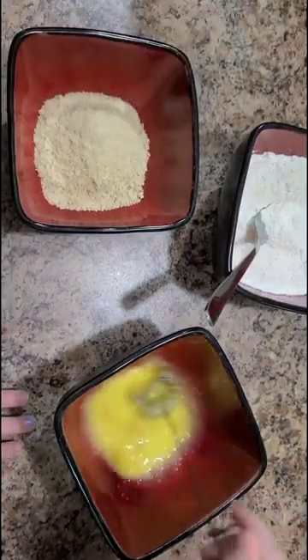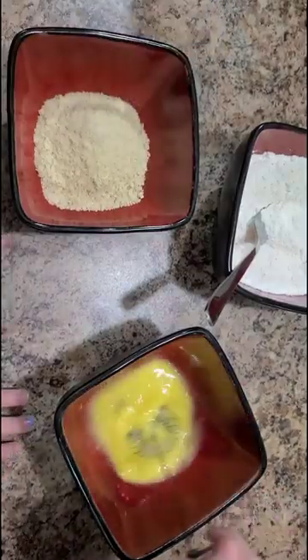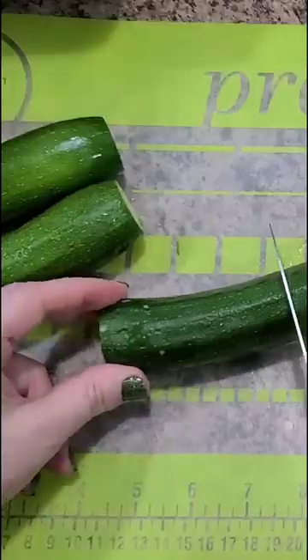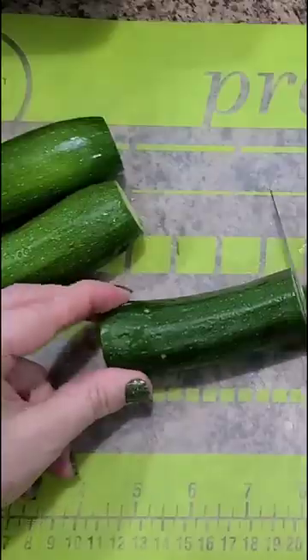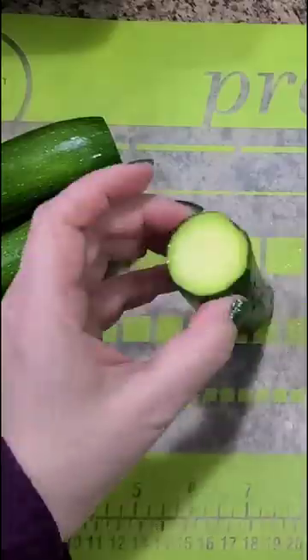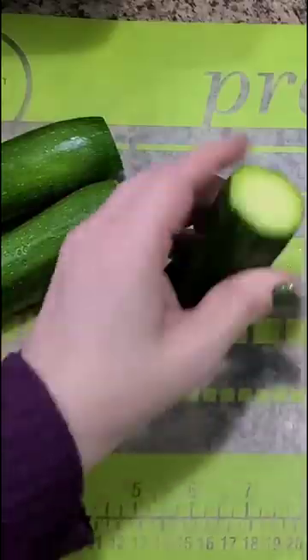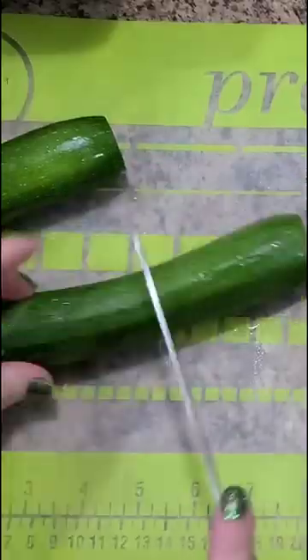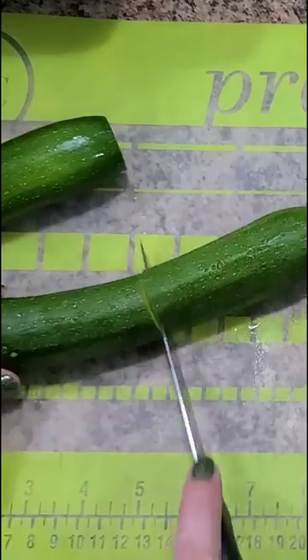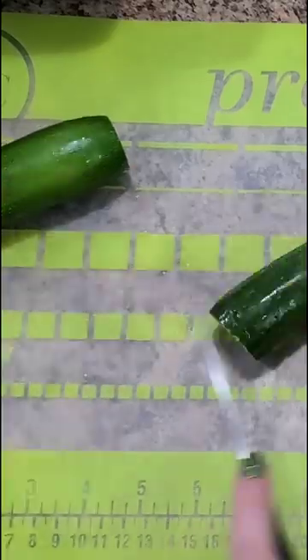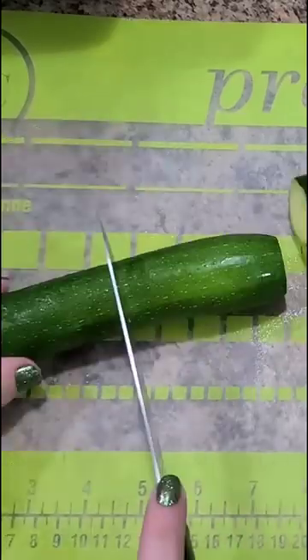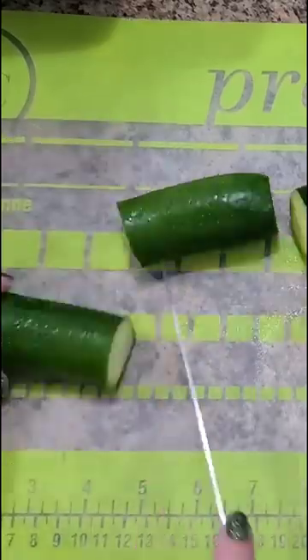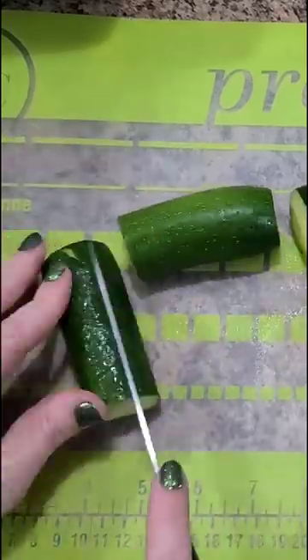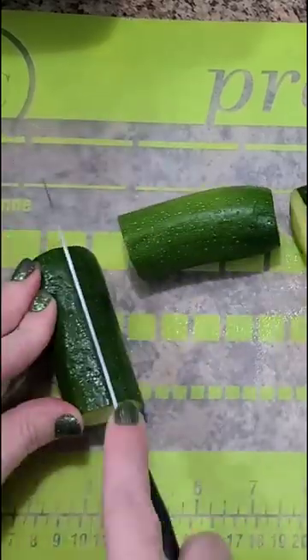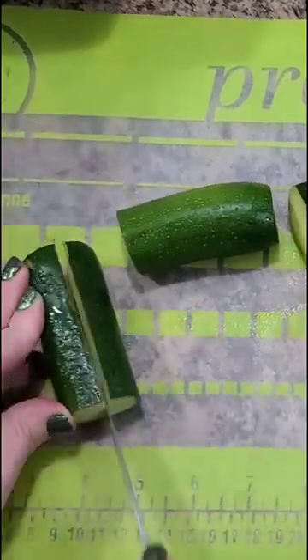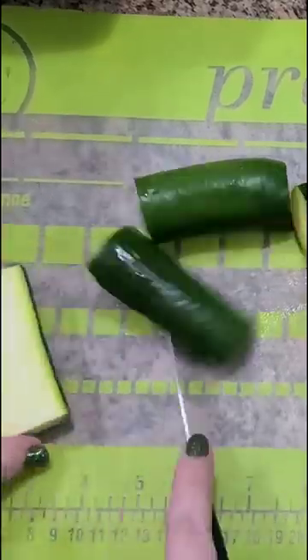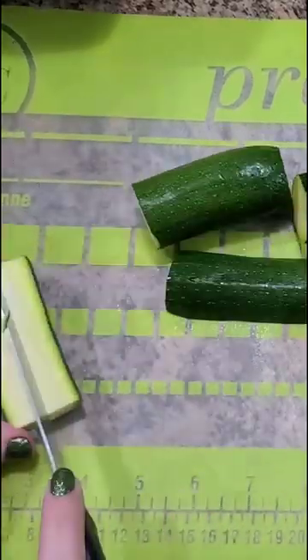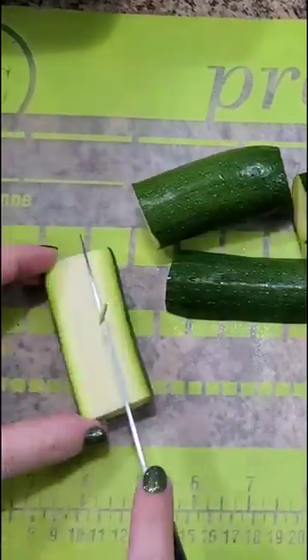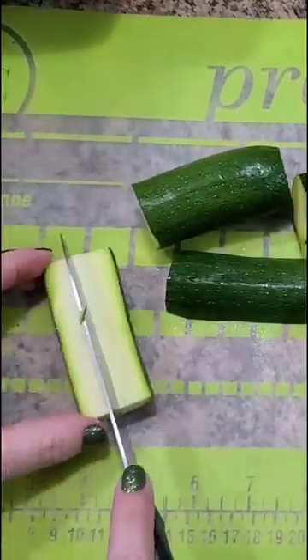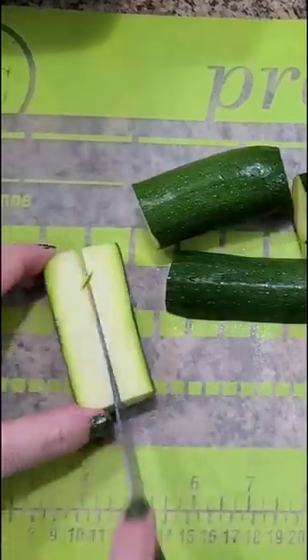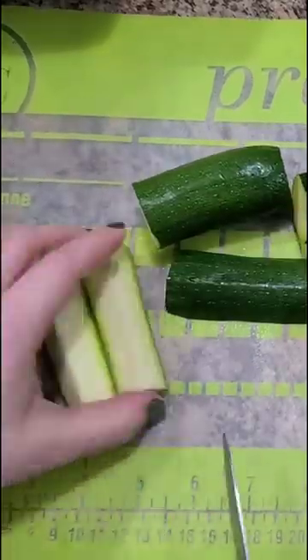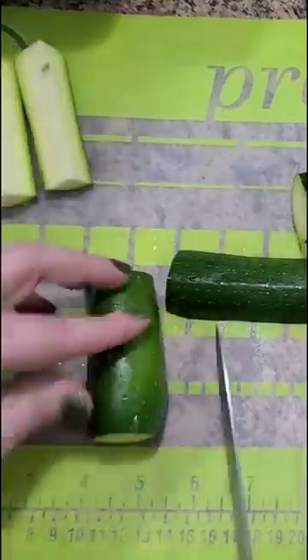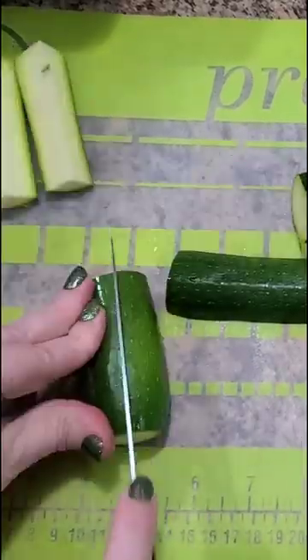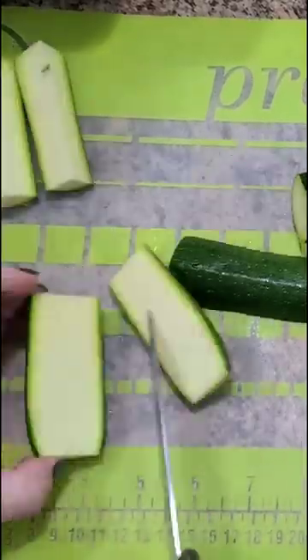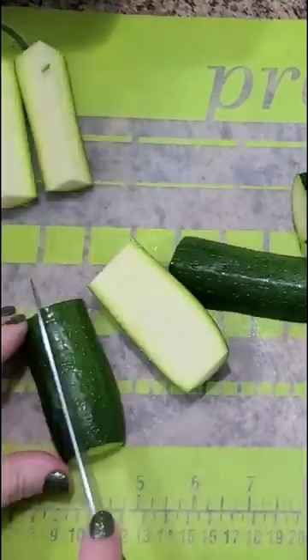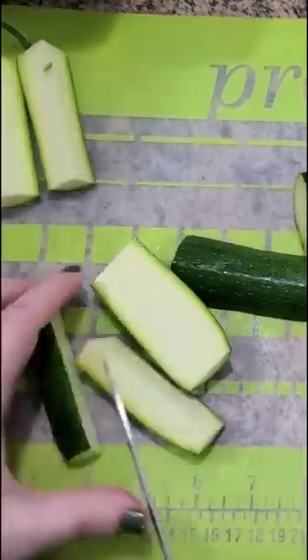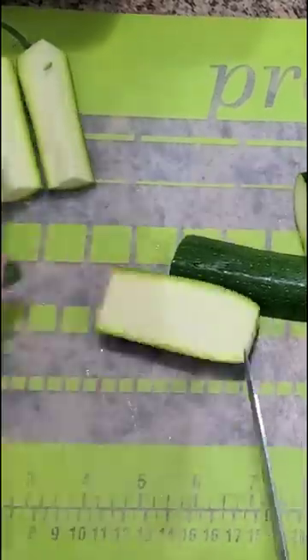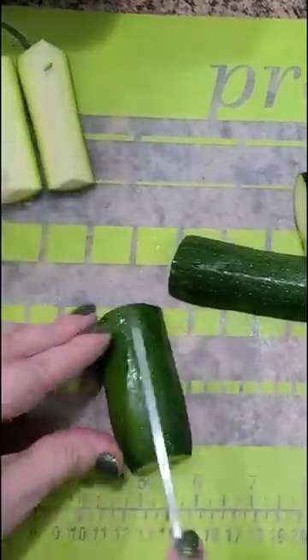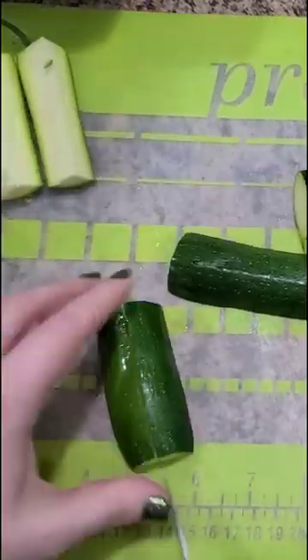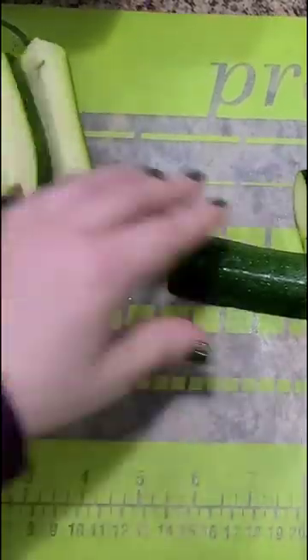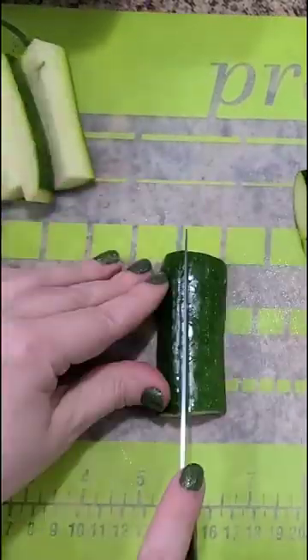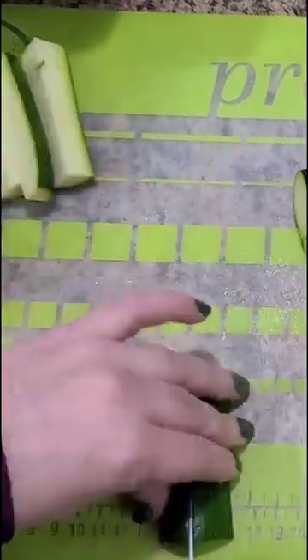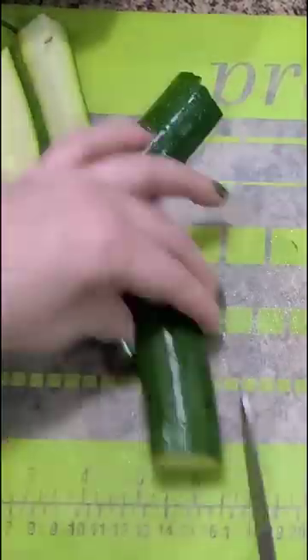Set those aside while you slice up your zucchini. We sliced ours in half and then quartered those halves.